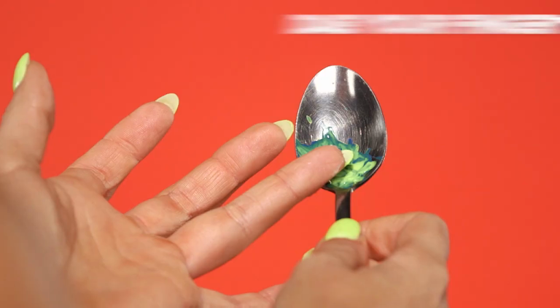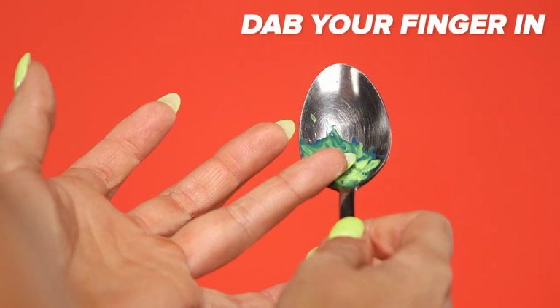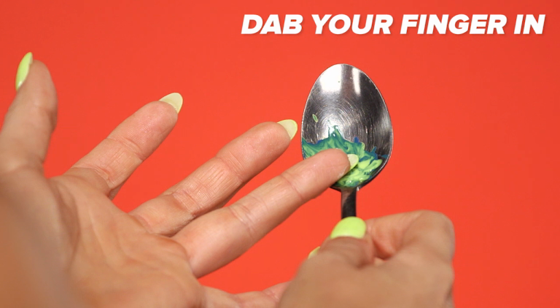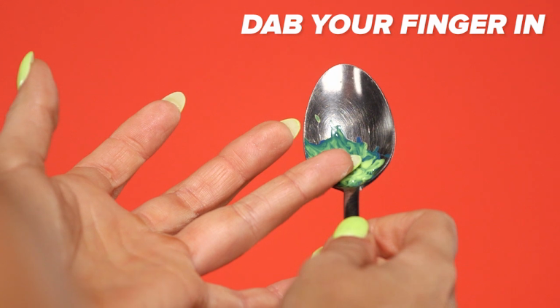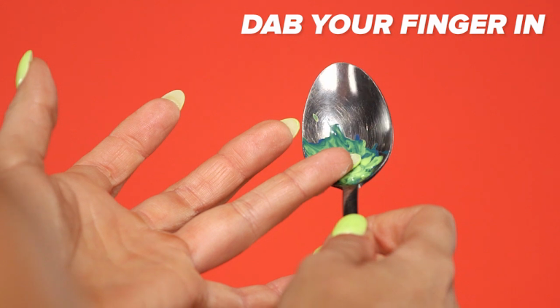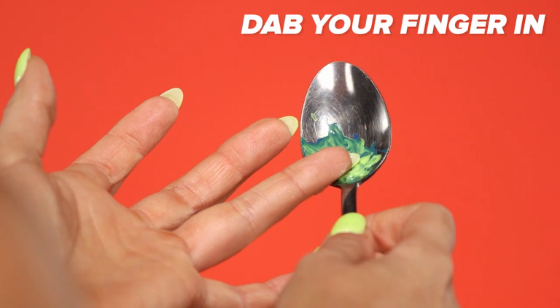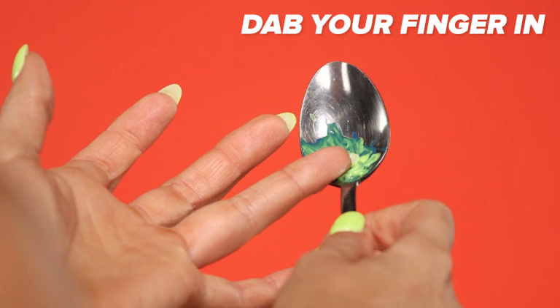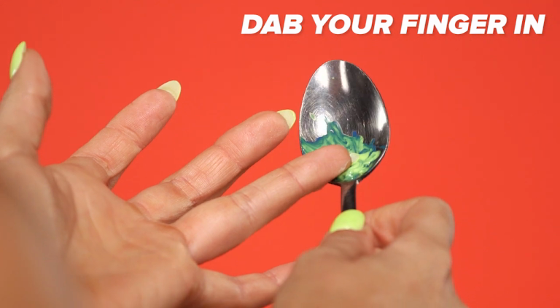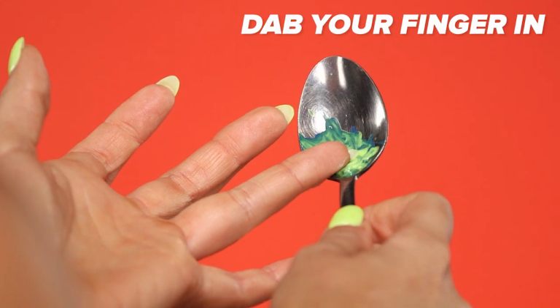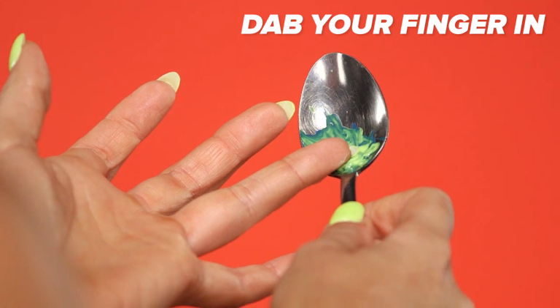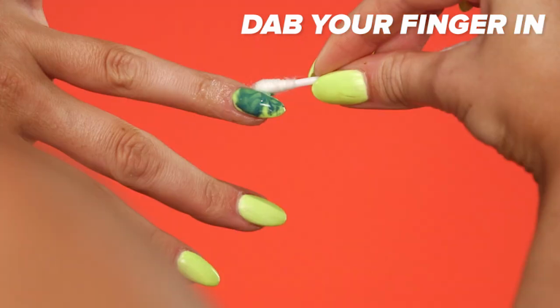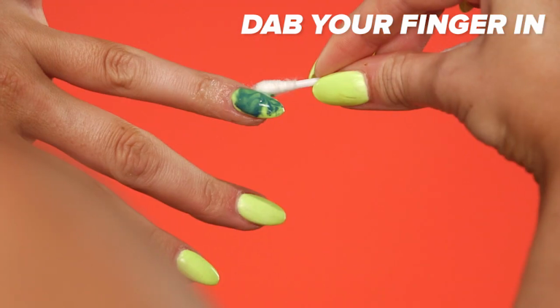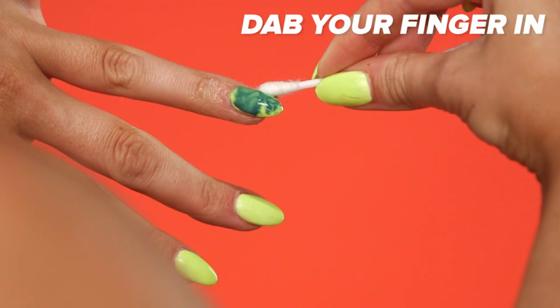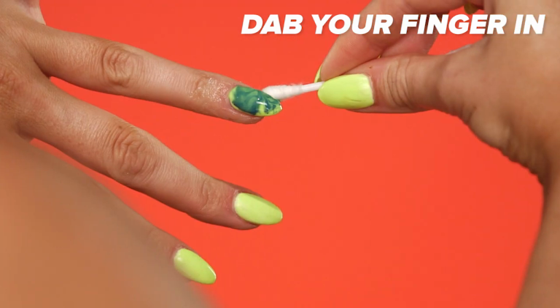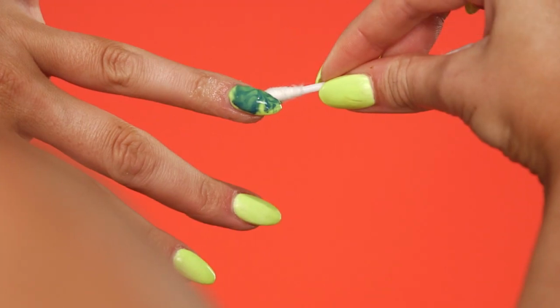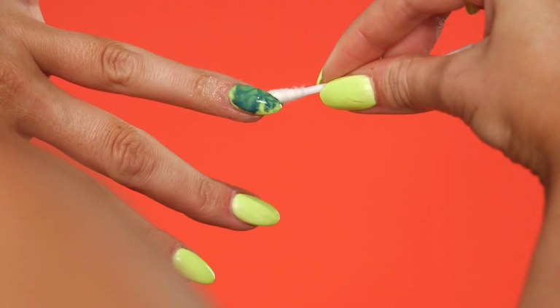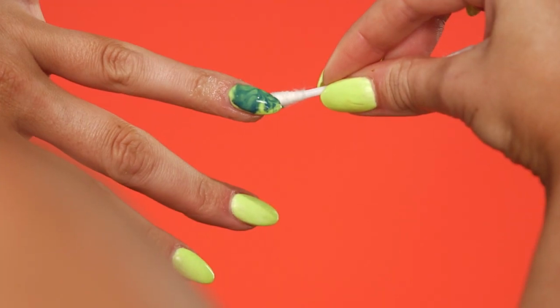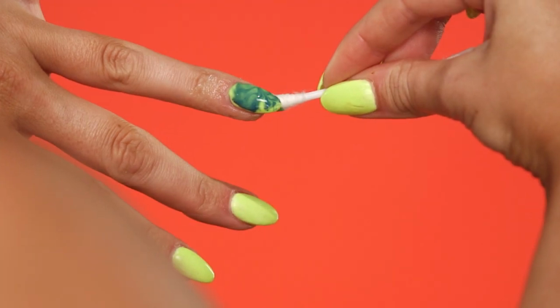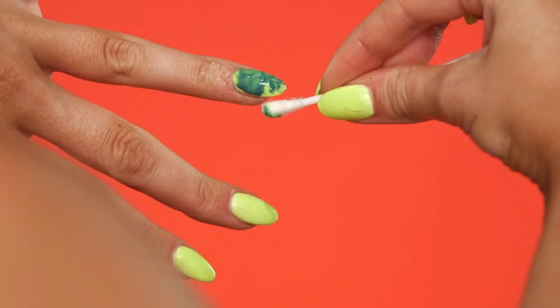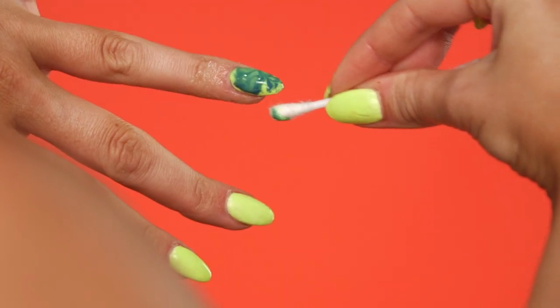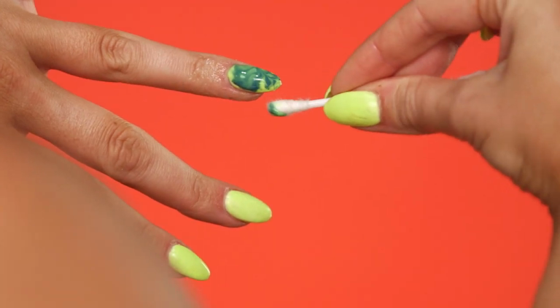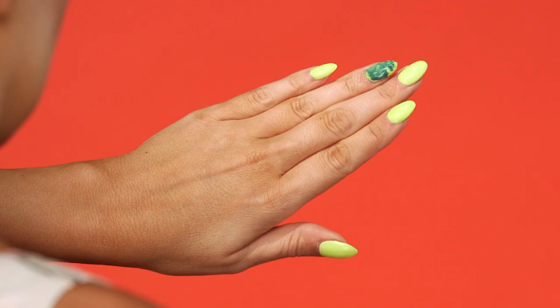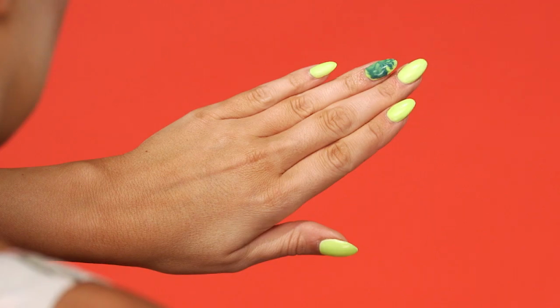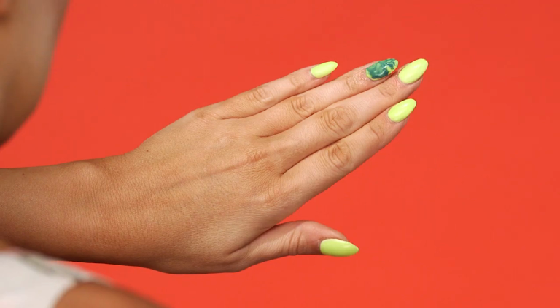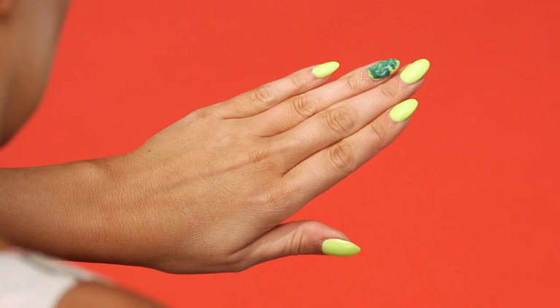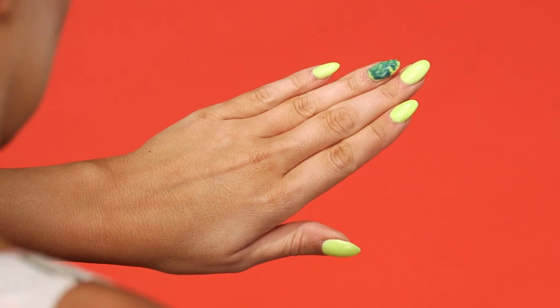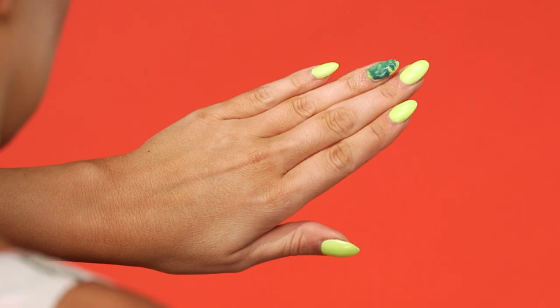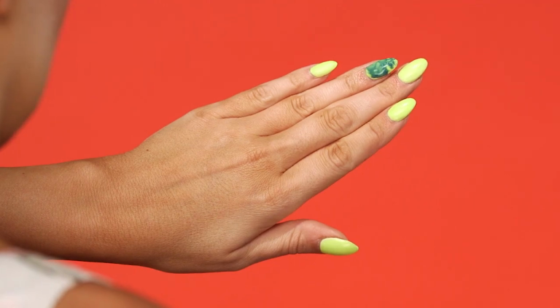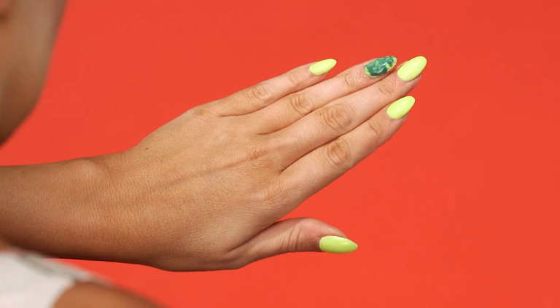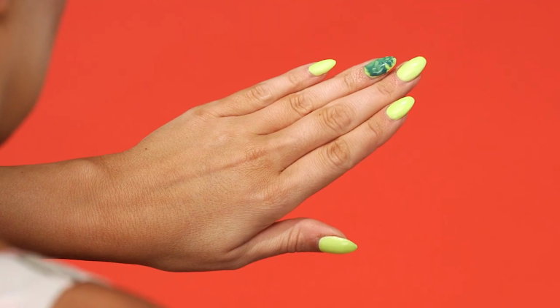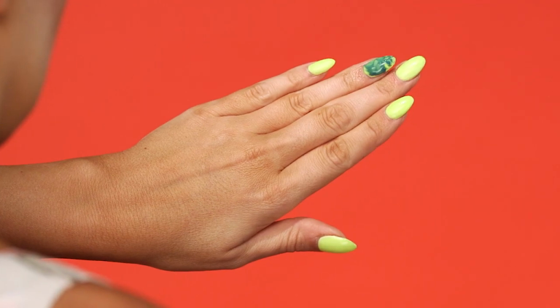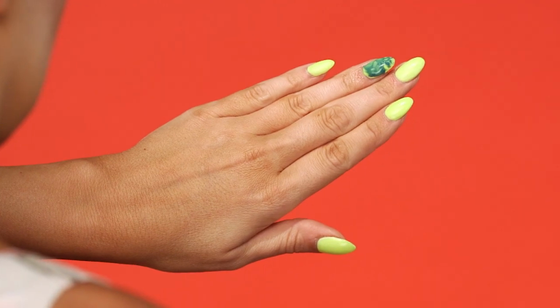Dip your finger in the spoon, then clean up the polish around the edge of your nail, and bam, you've got a marble manicure.